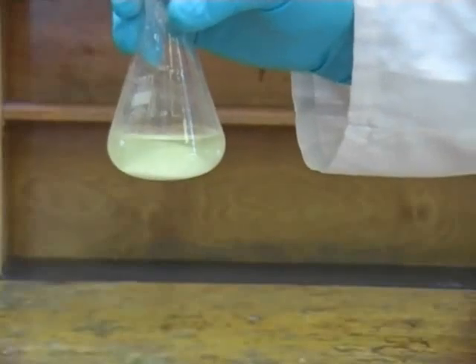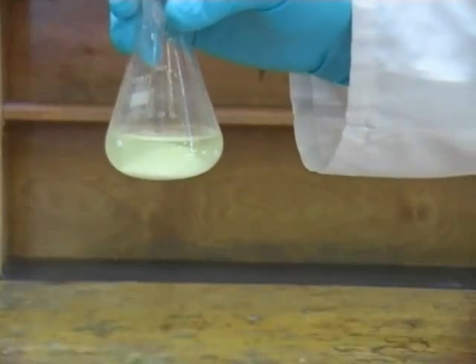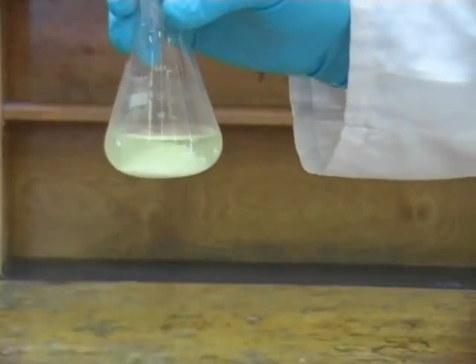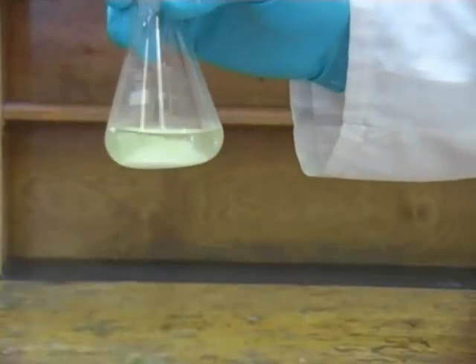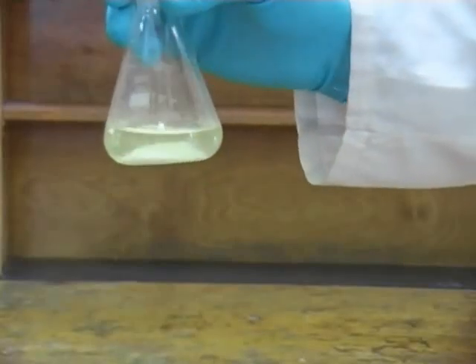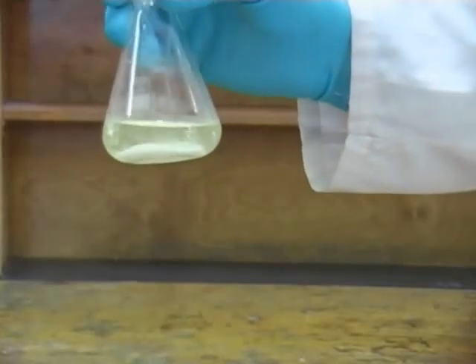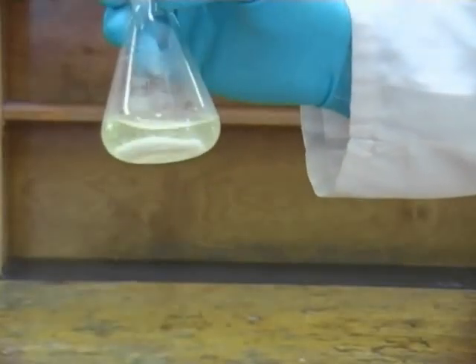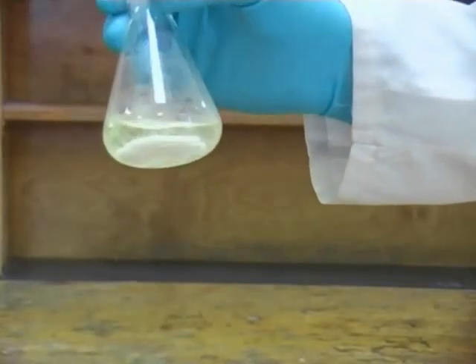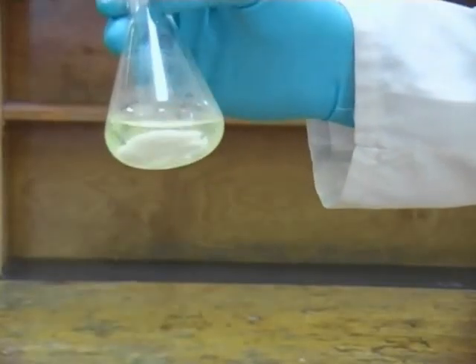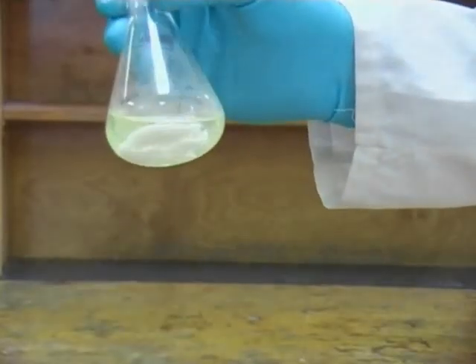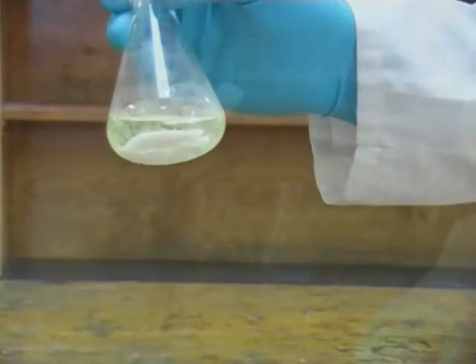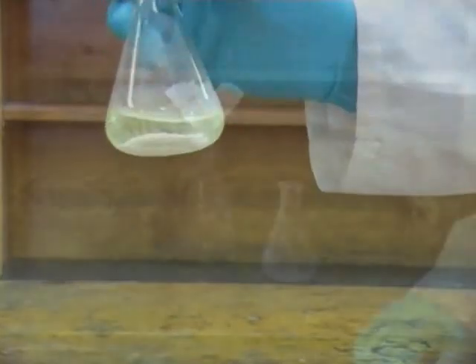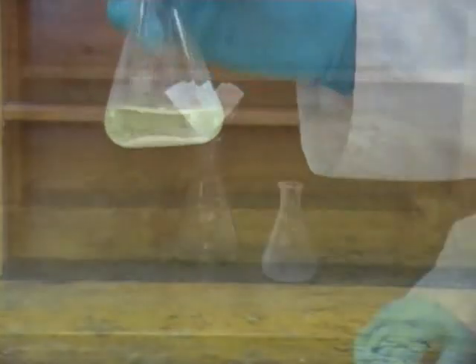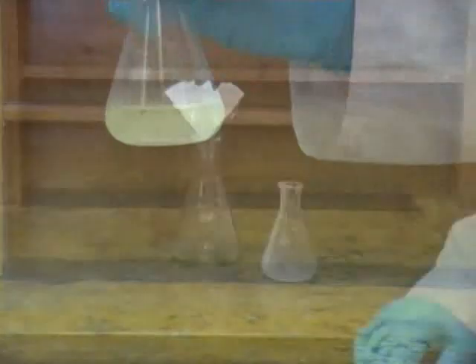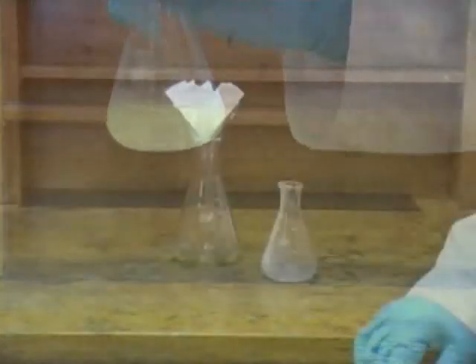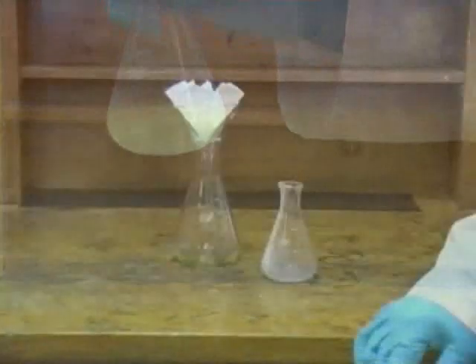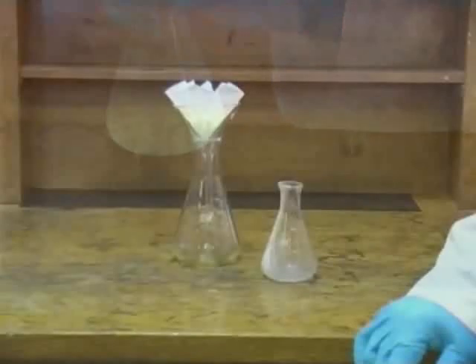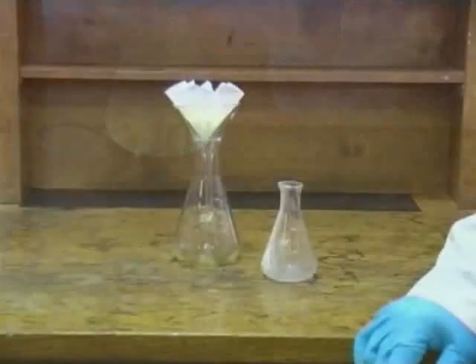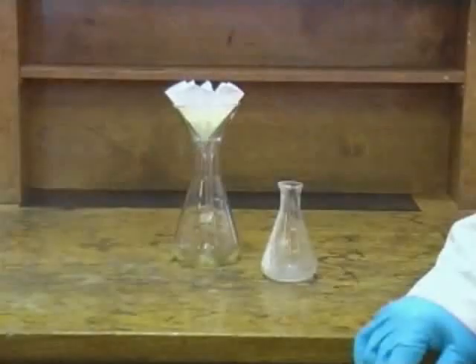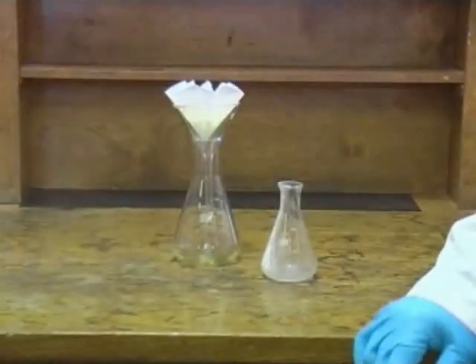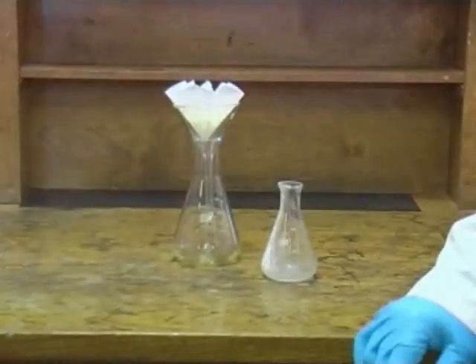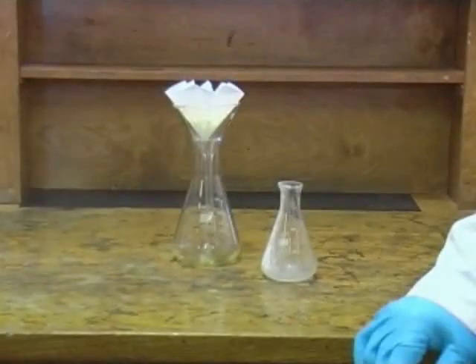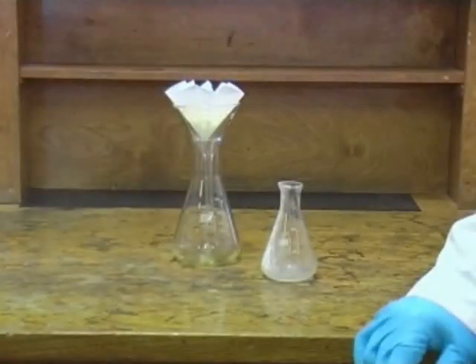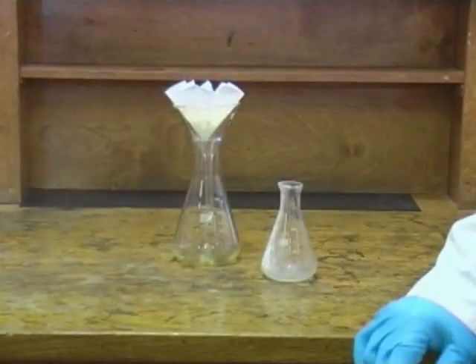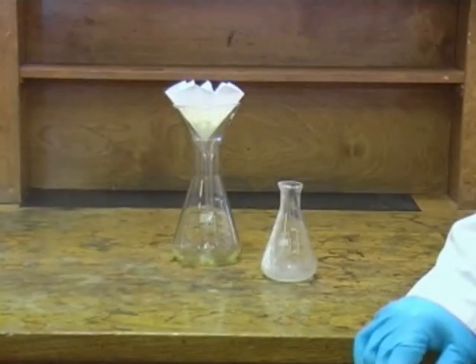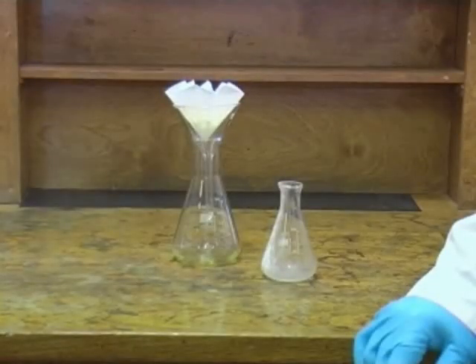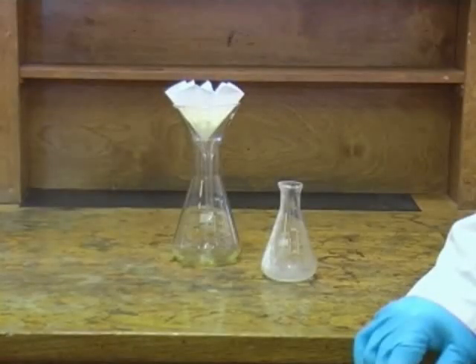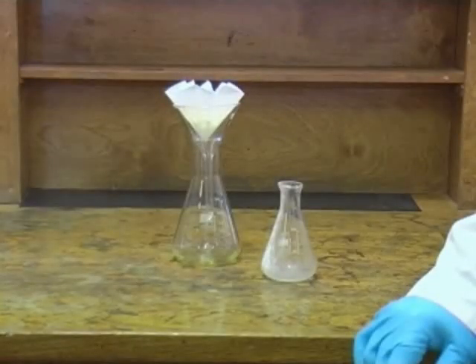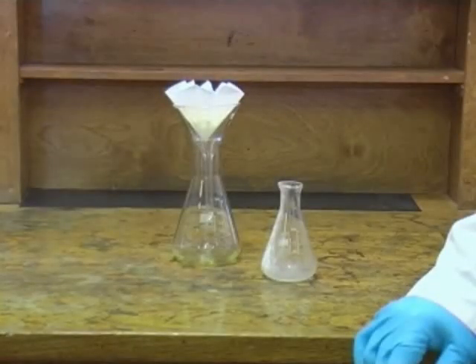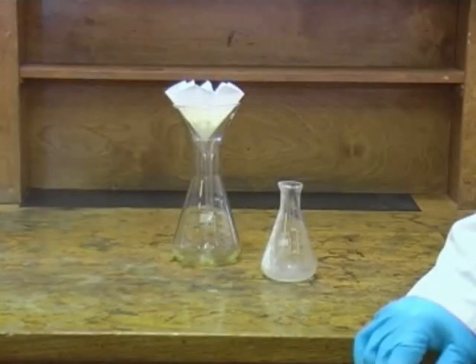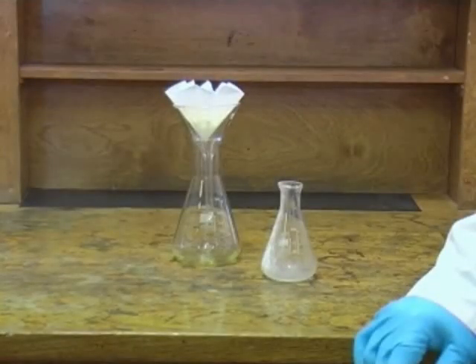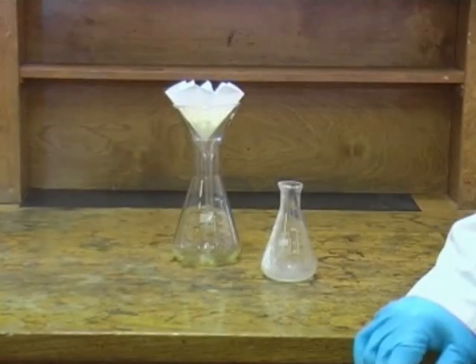You can now remove the drying agent by gravity filtration before consulting the script once again to identify your next step.